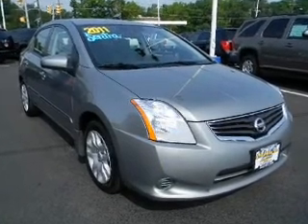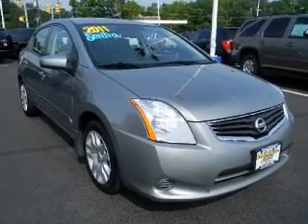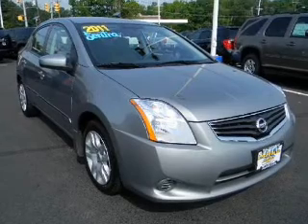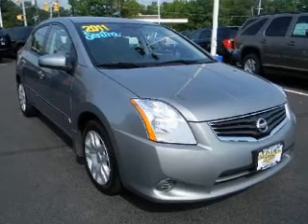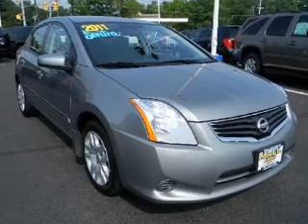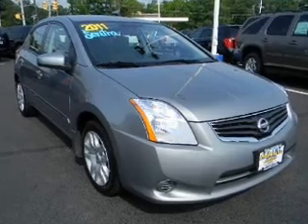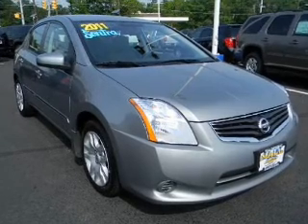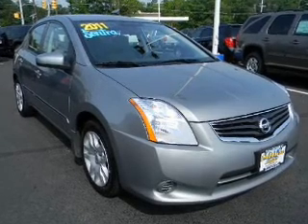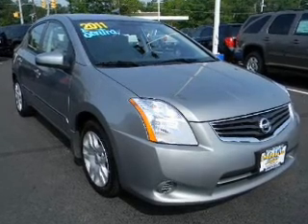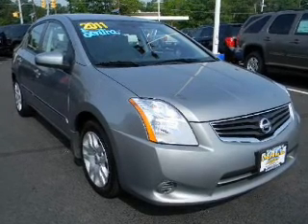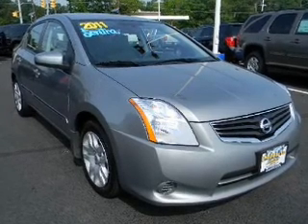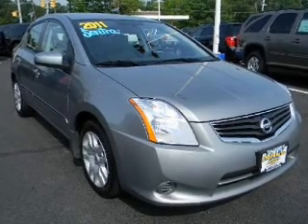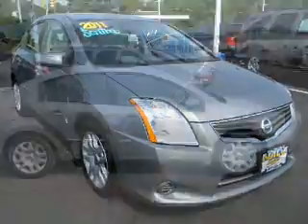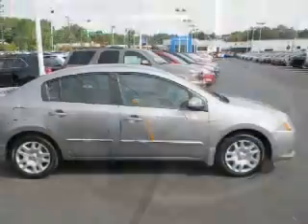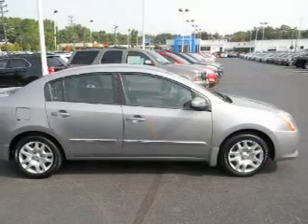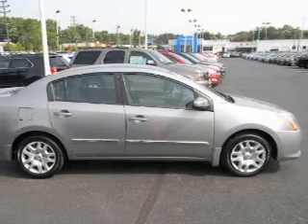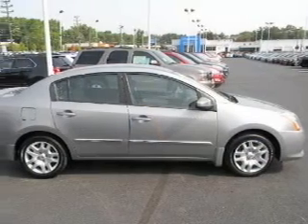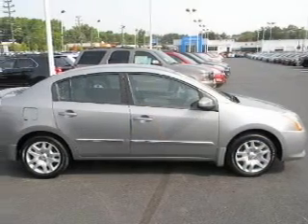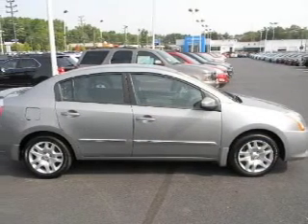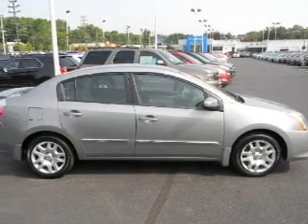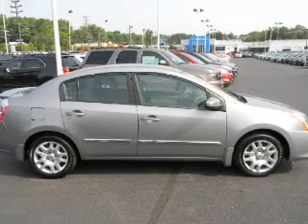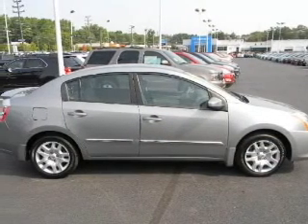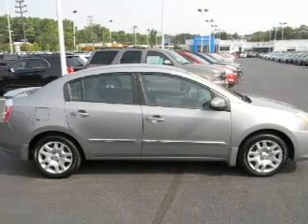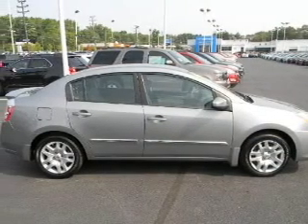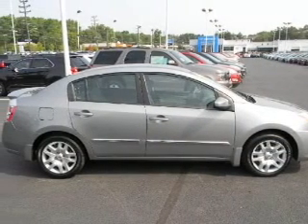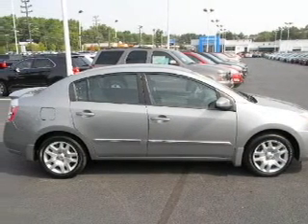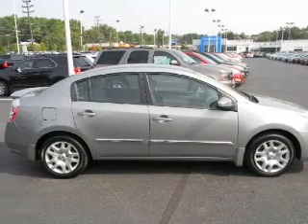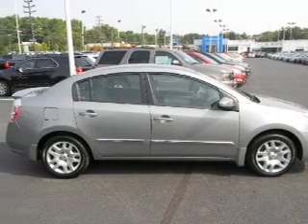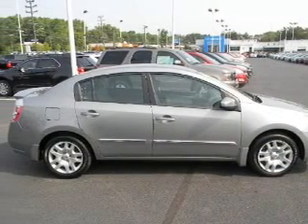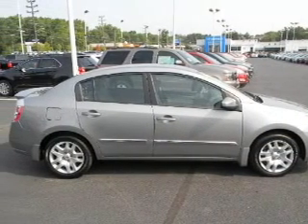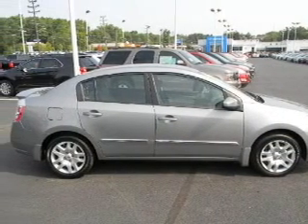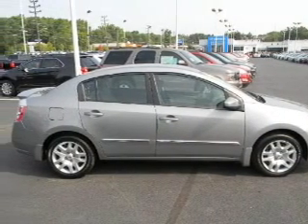Premium wheels give a more luxurious look. Anti-lock brakes help you bring your vehicle to a safe stop.